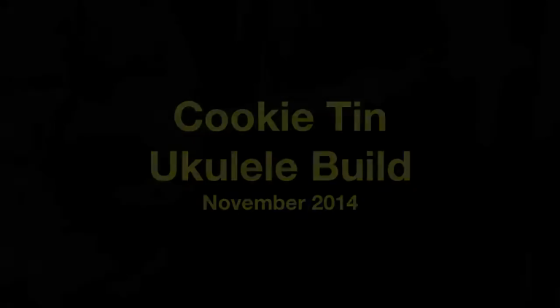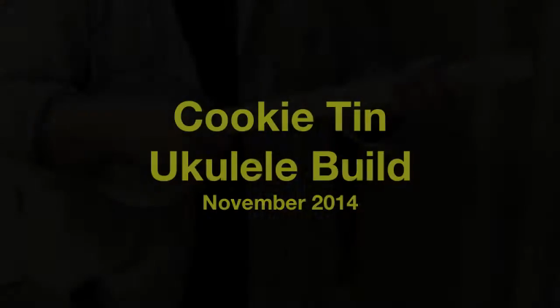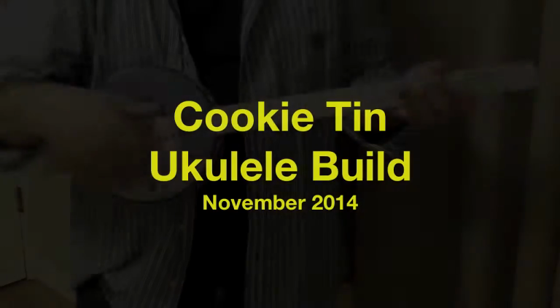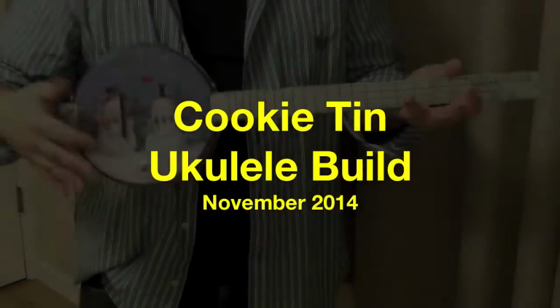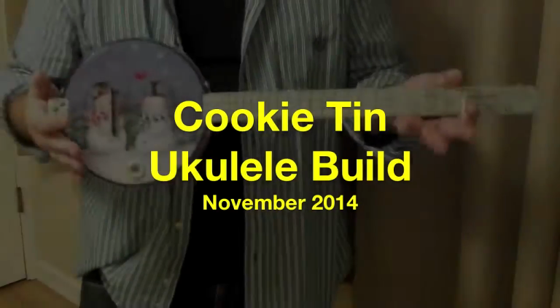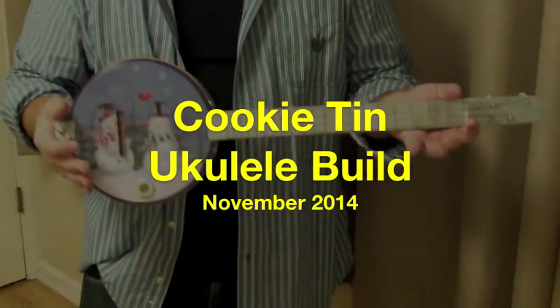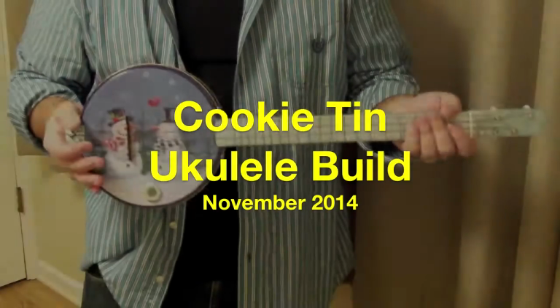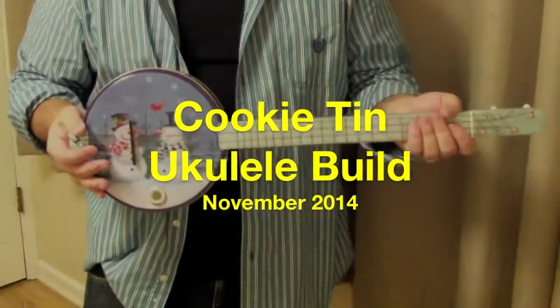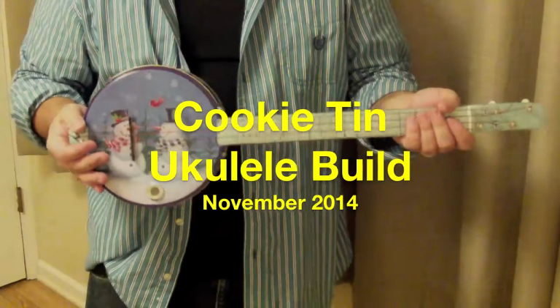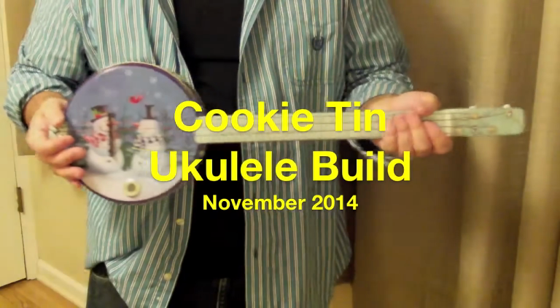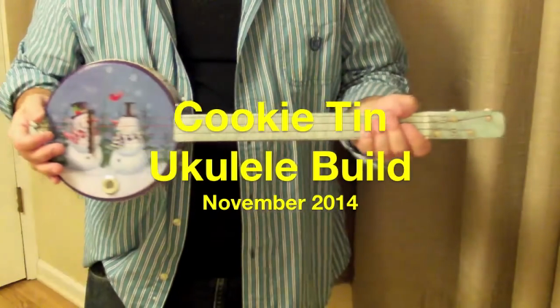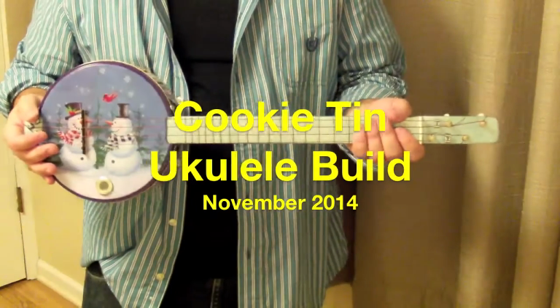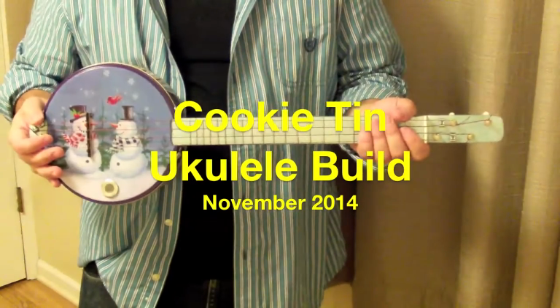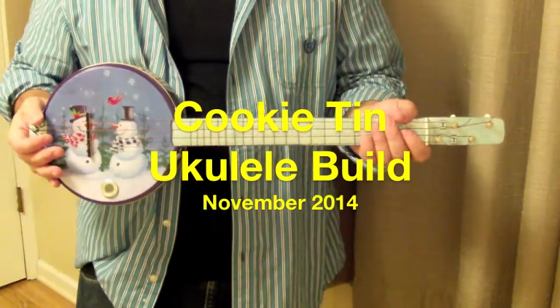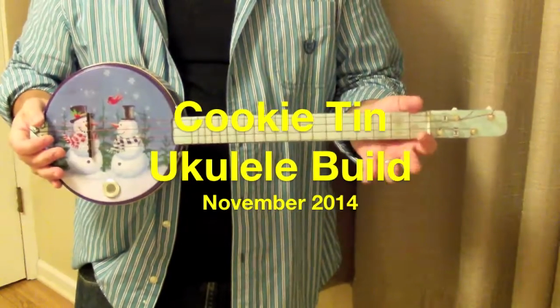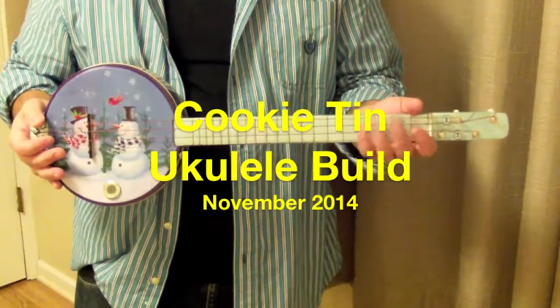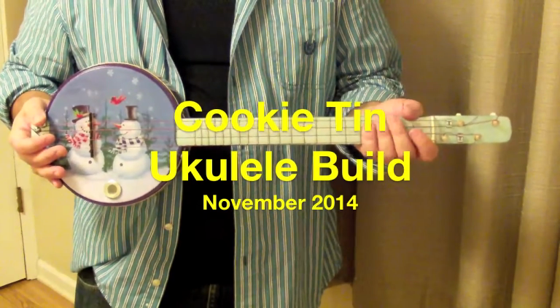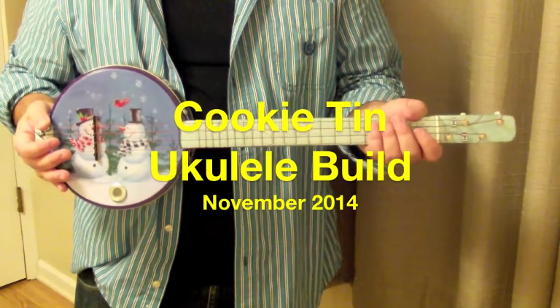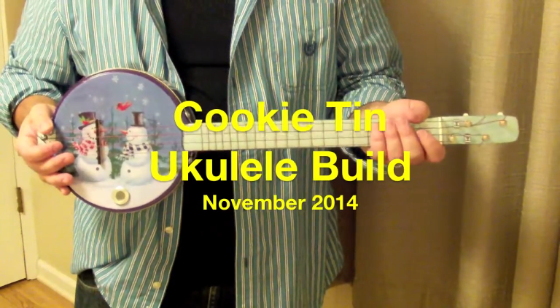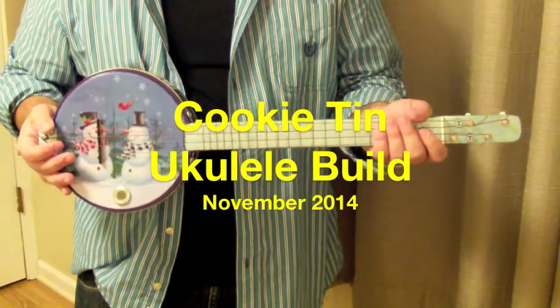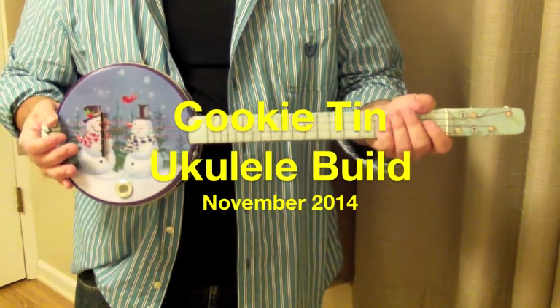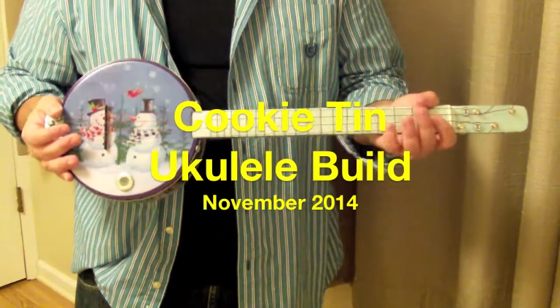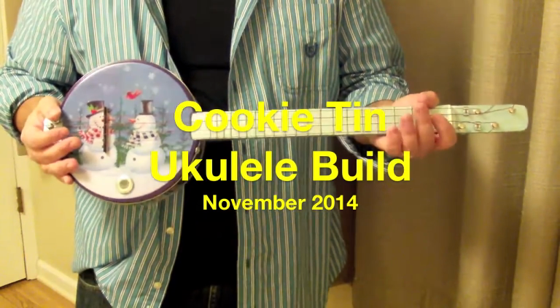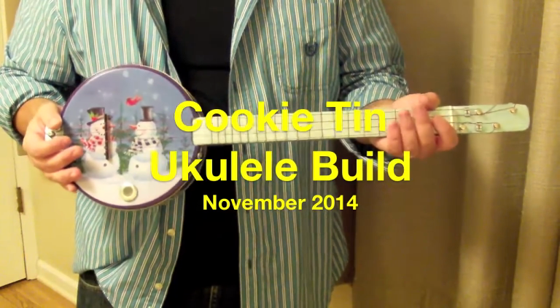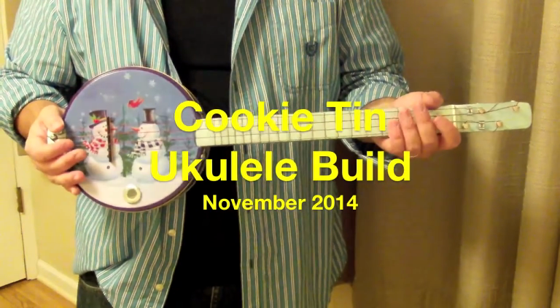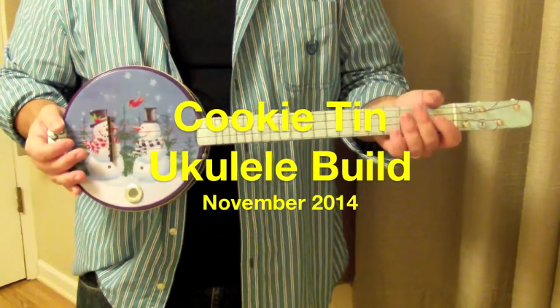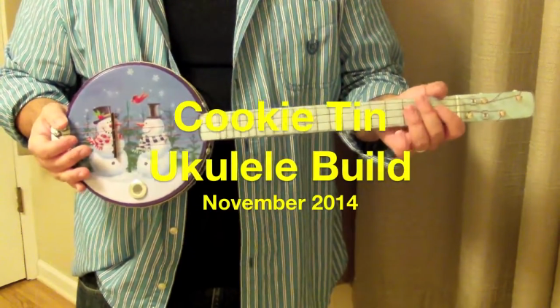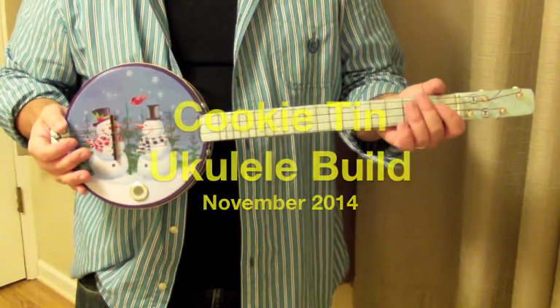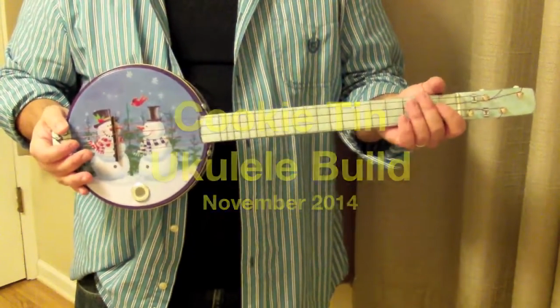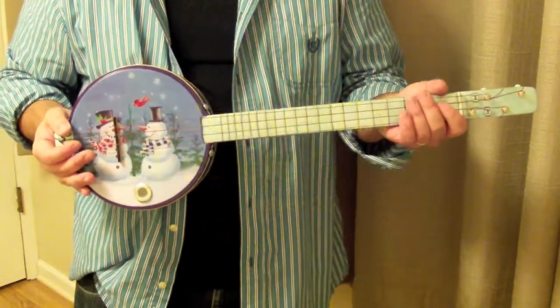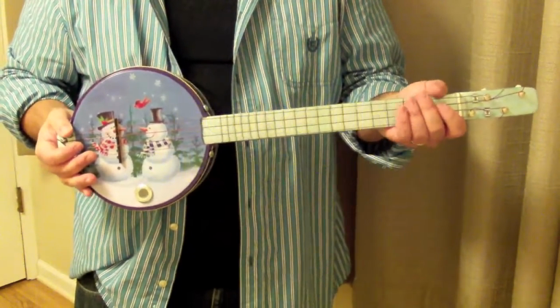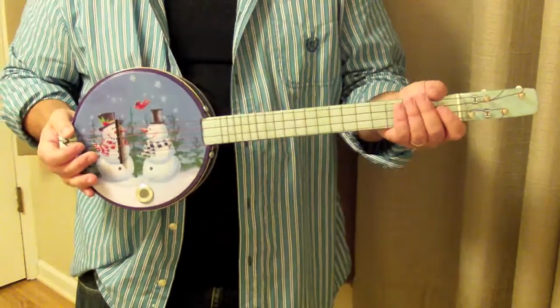Okay, here we go, talking about my Cookie 10 ukulele, and here's a sound sample.